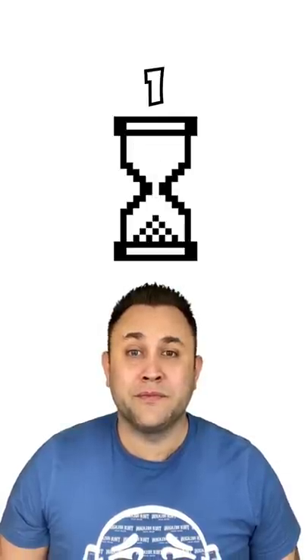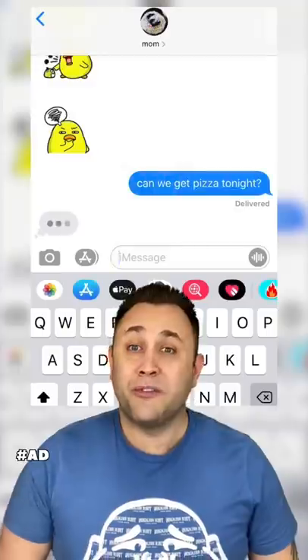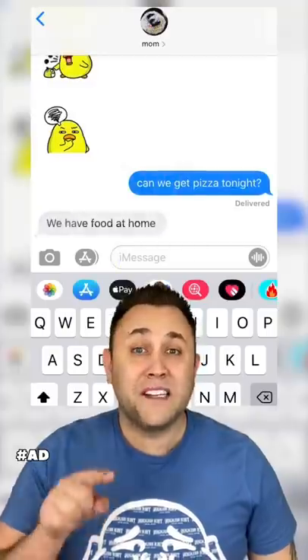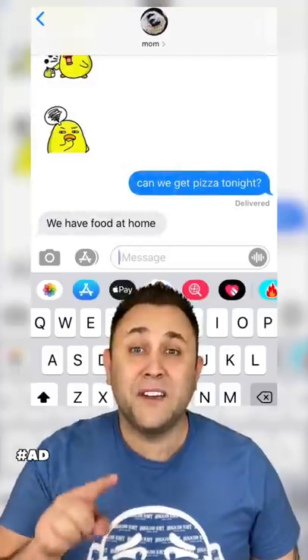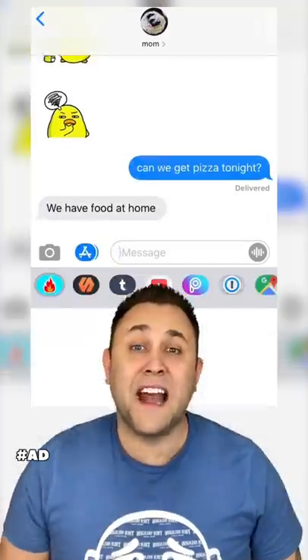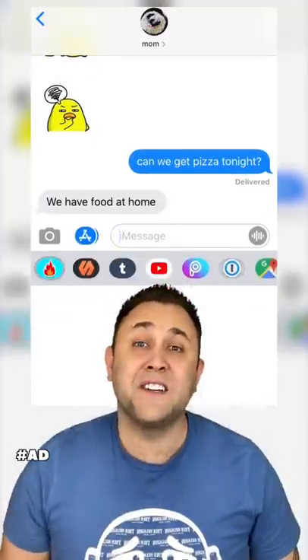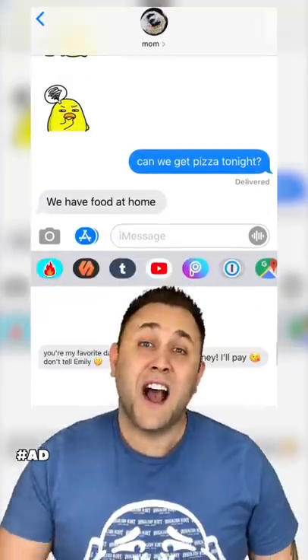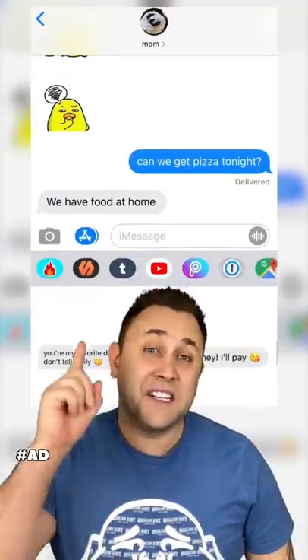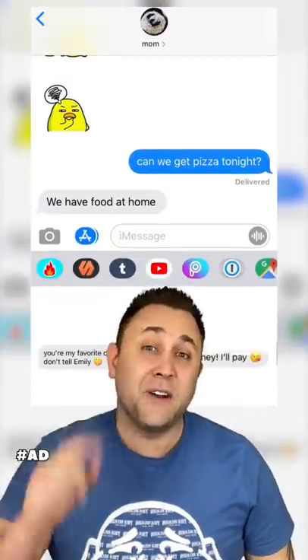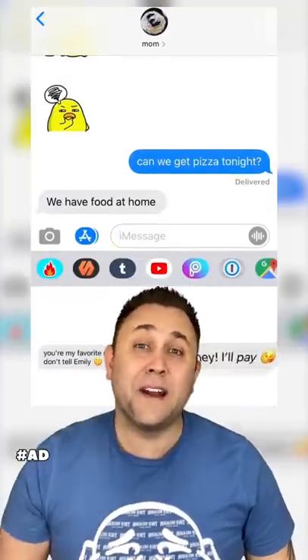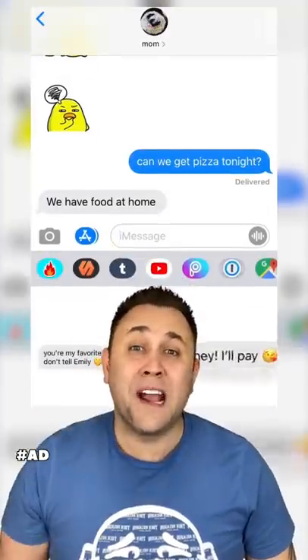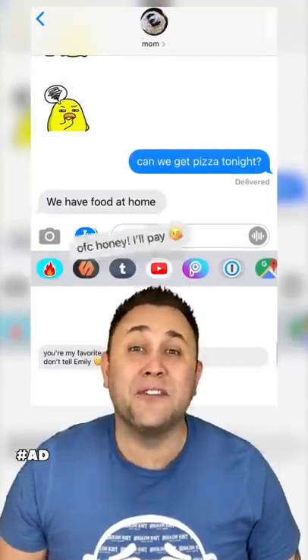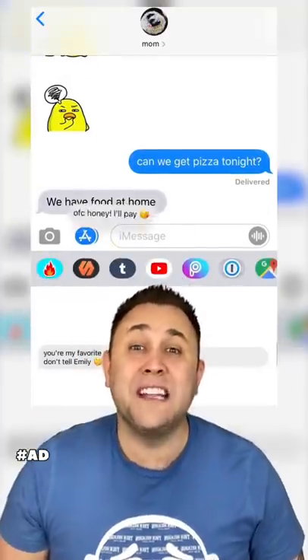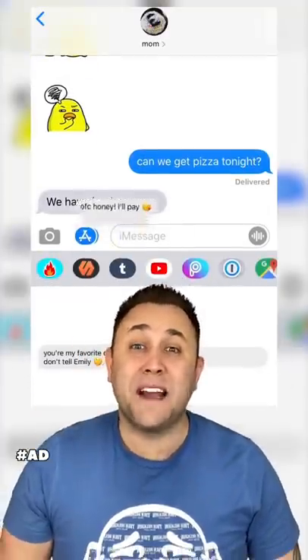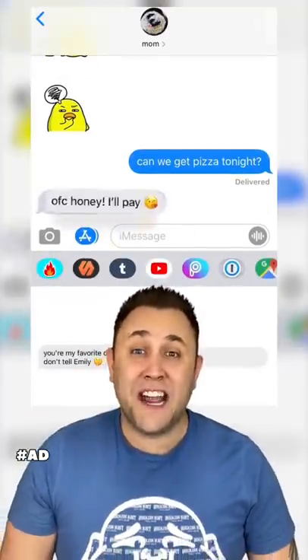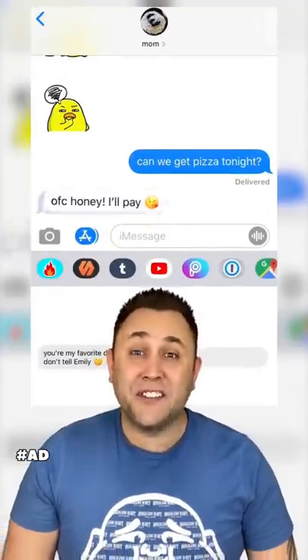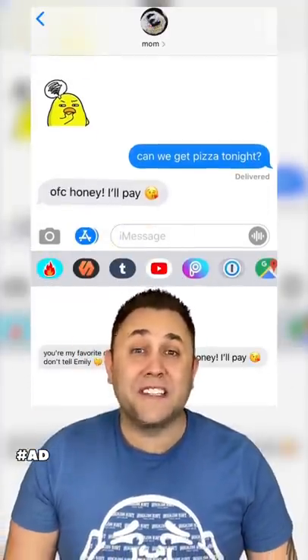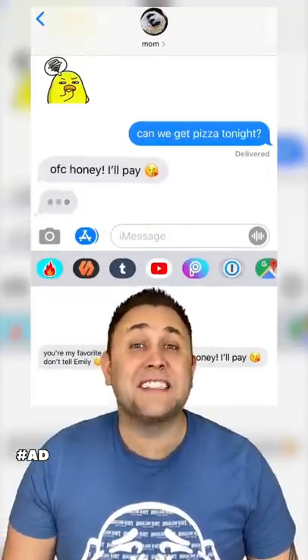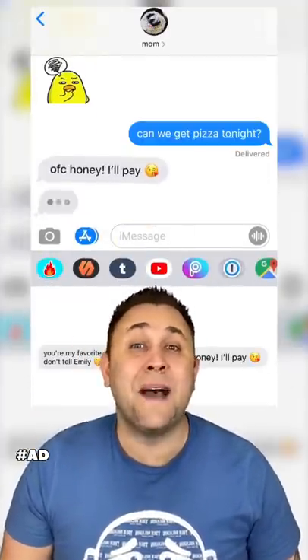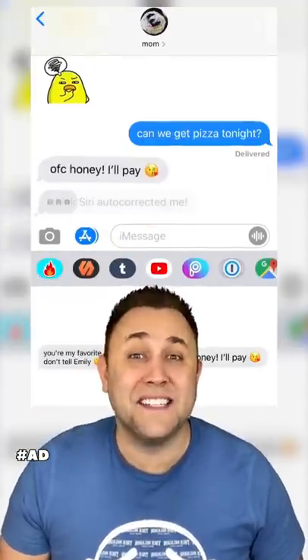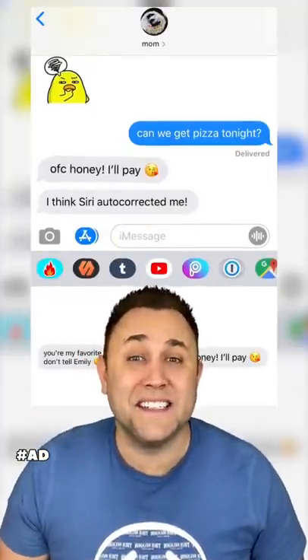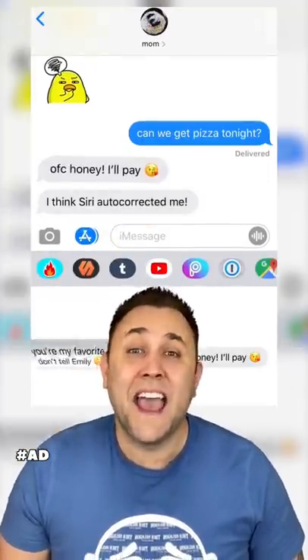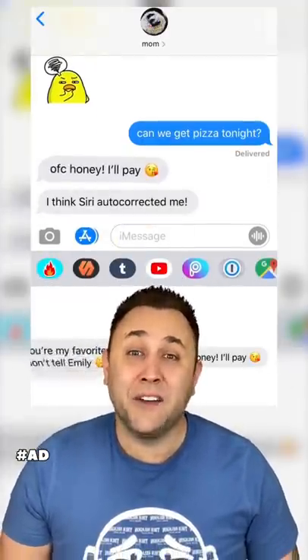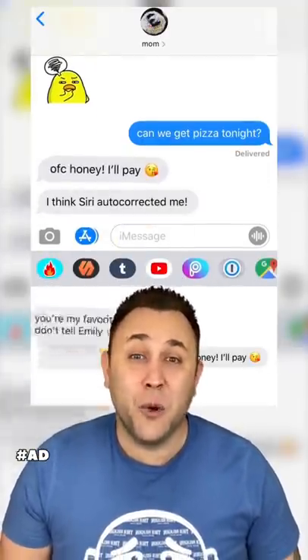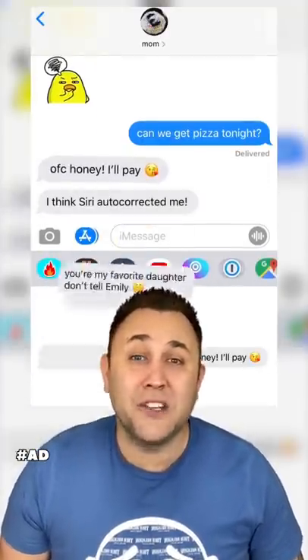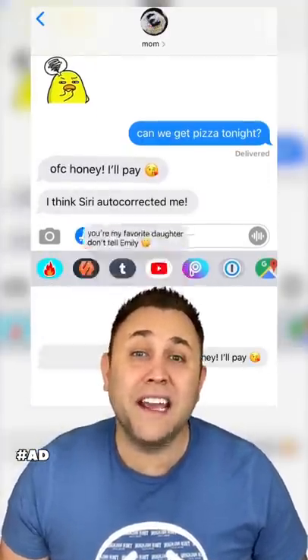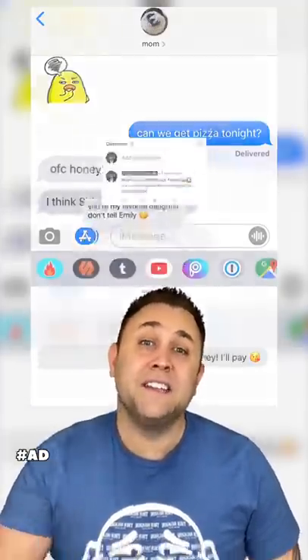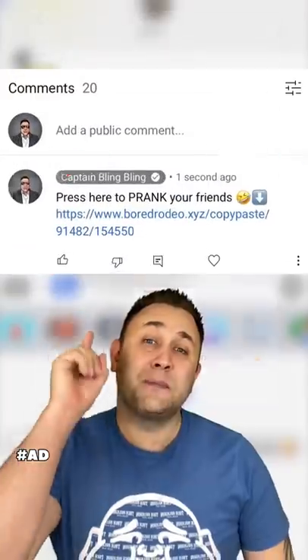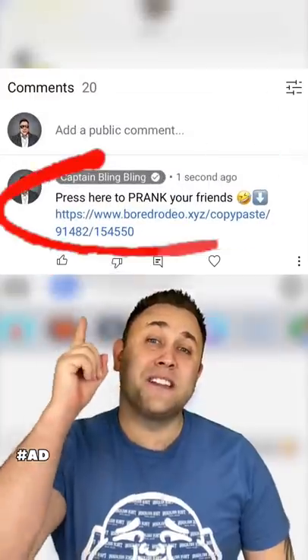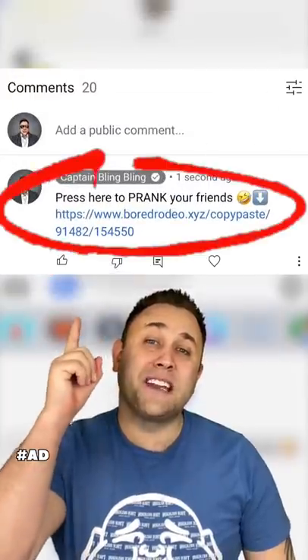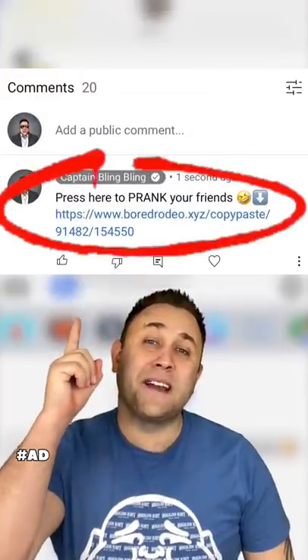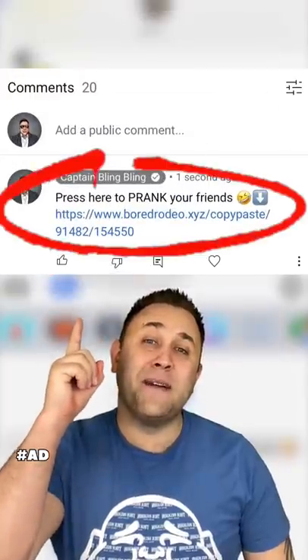Before I tell you the answer, I just found a way to prank your friends by changing their text messages. And if you want to try it, just press the link in my comments.